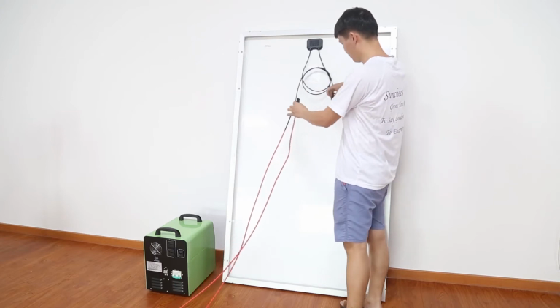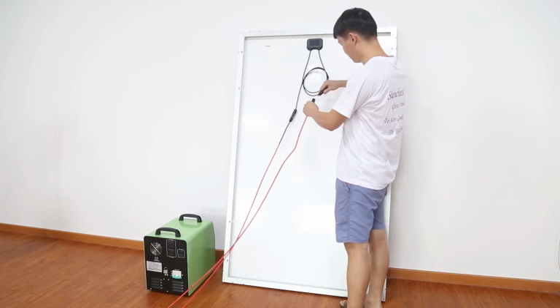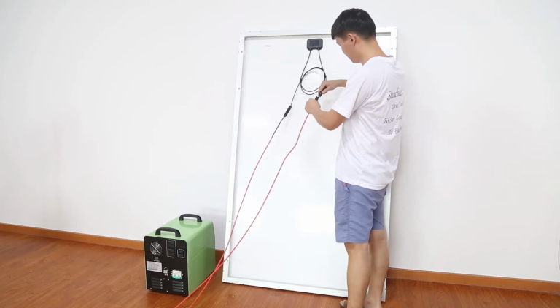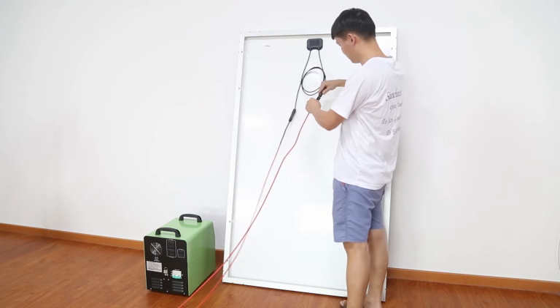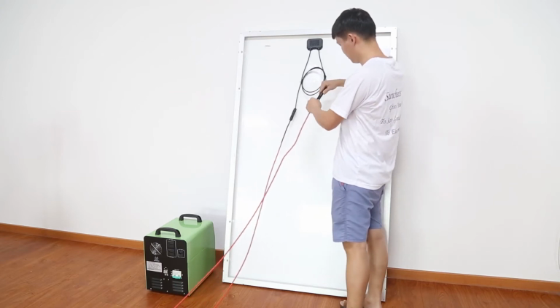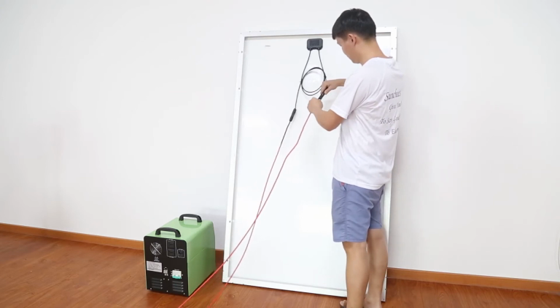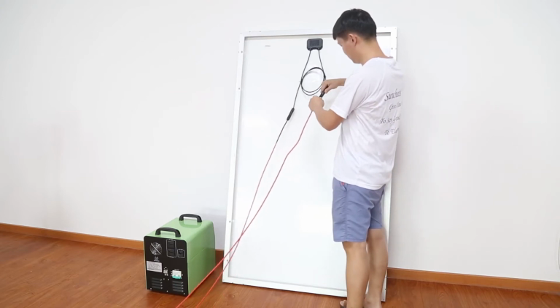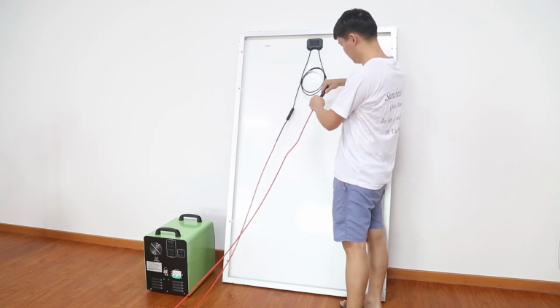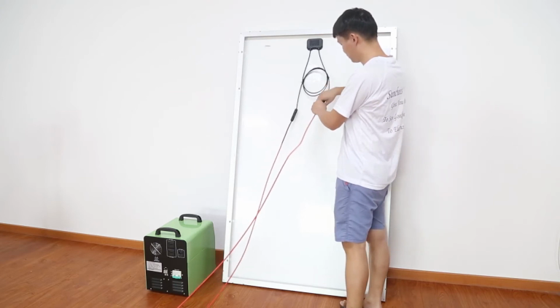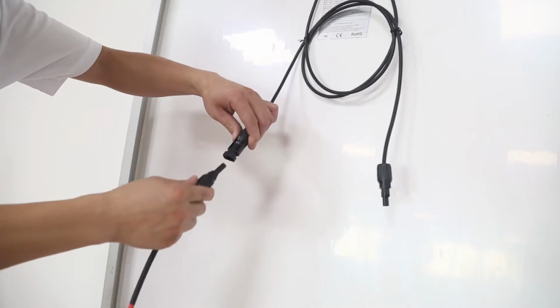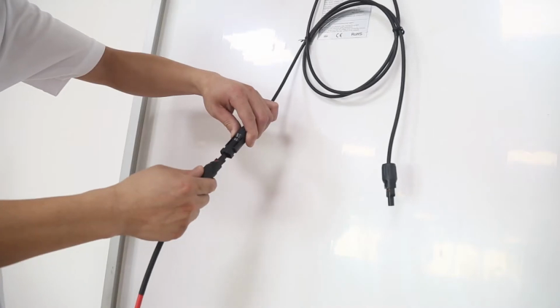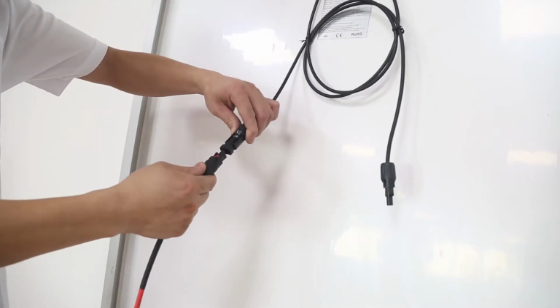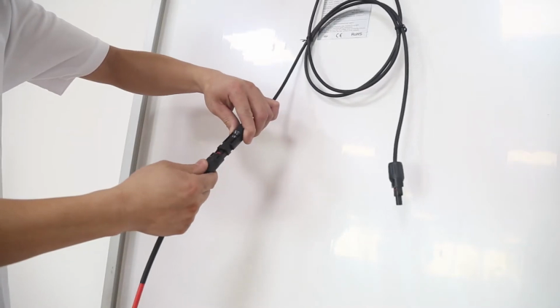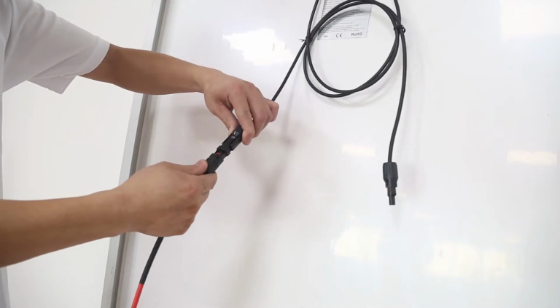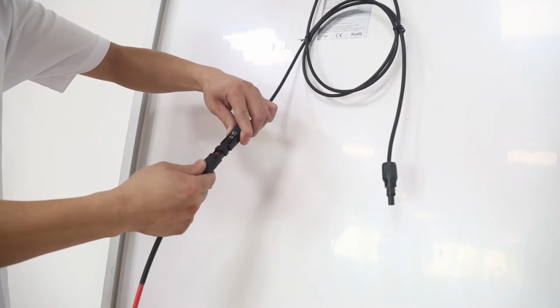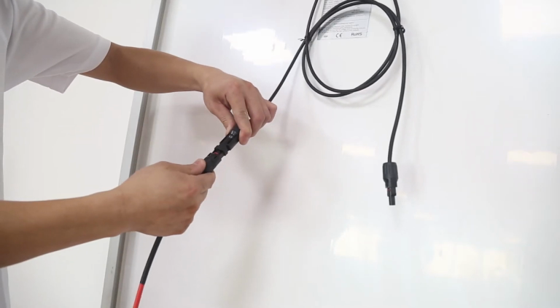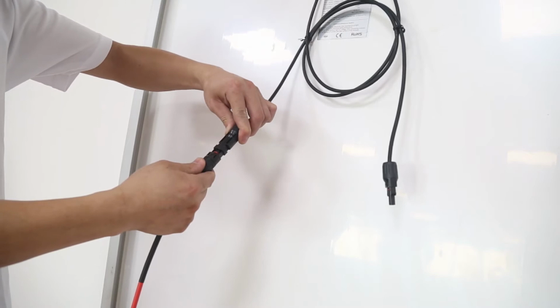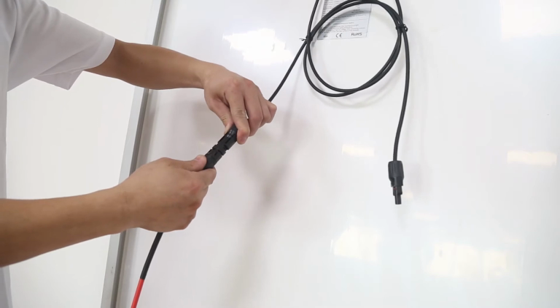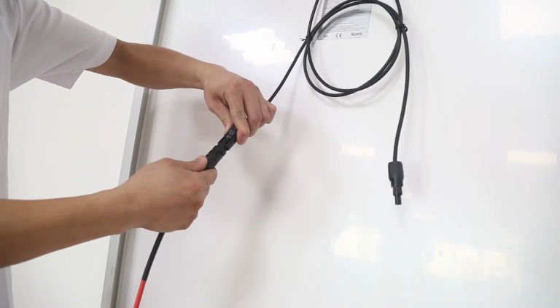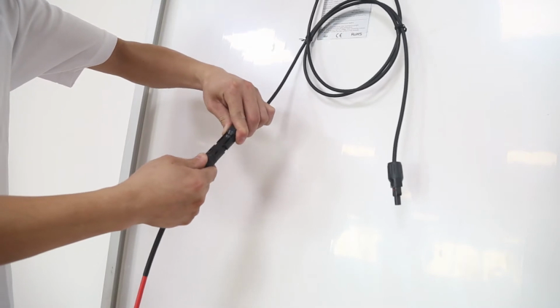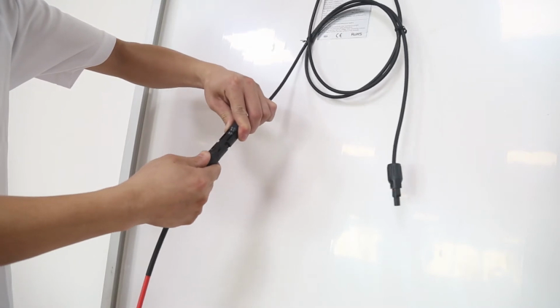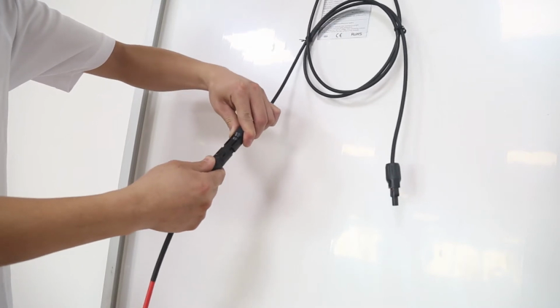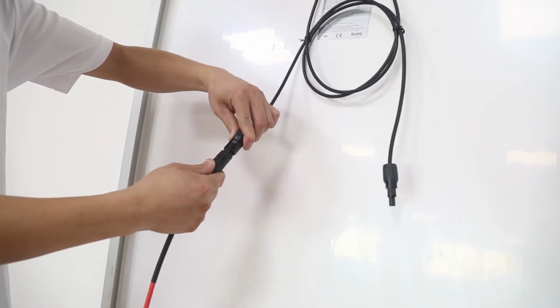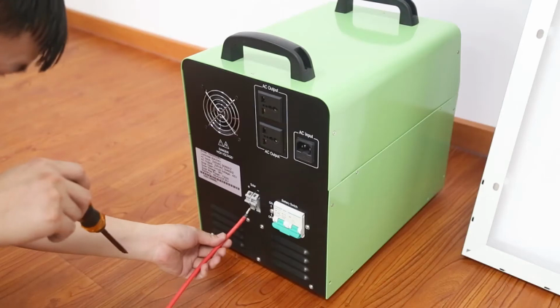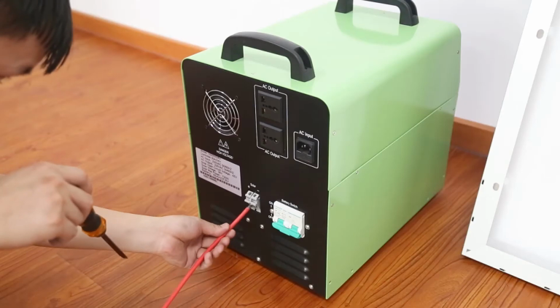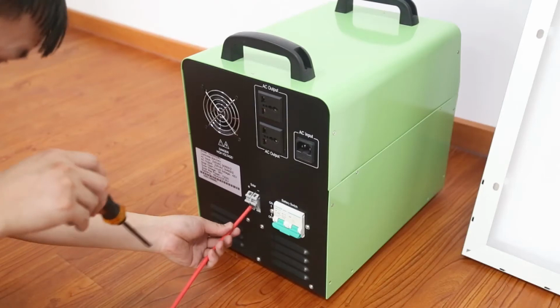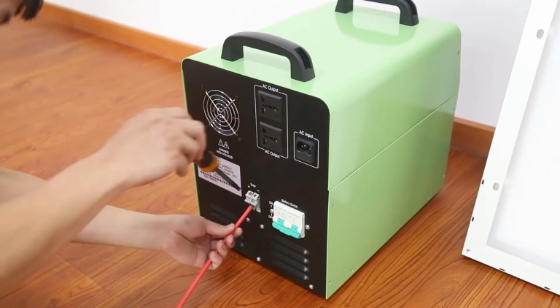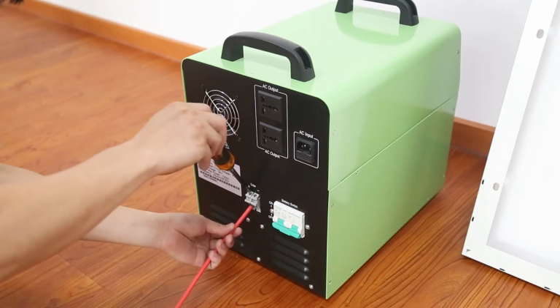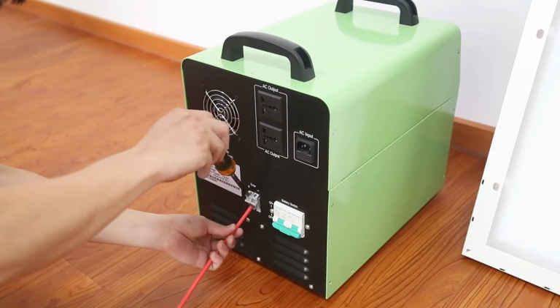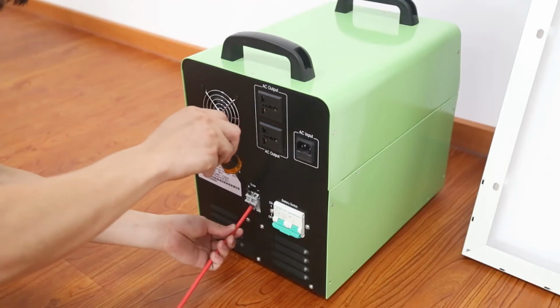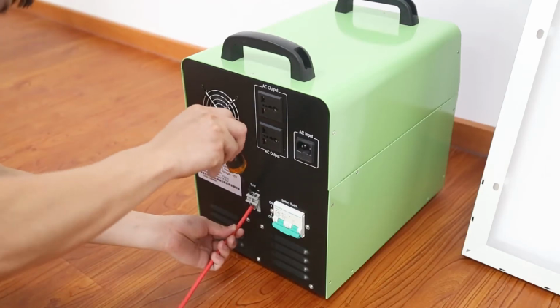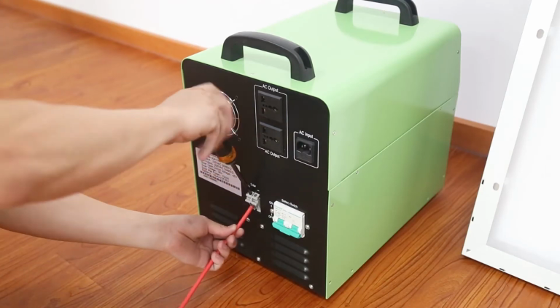There are 5-volt DC and 12-volt DC power outlets, which could charge the mobile phone and light up the bulbs directly.